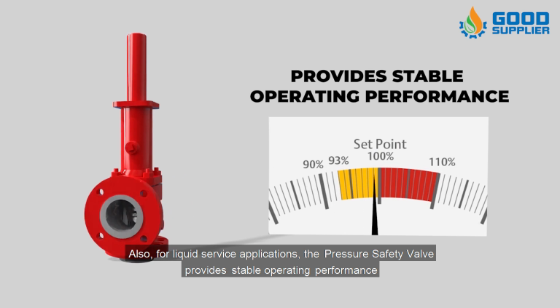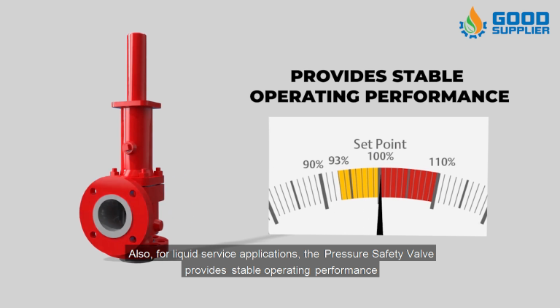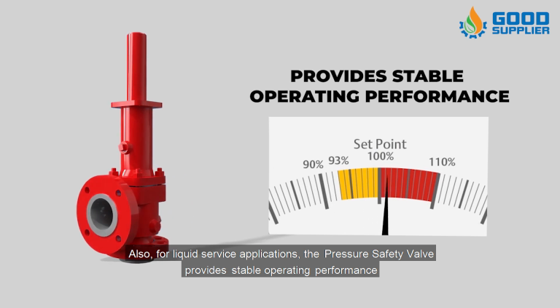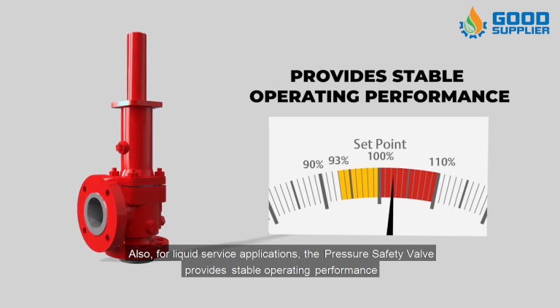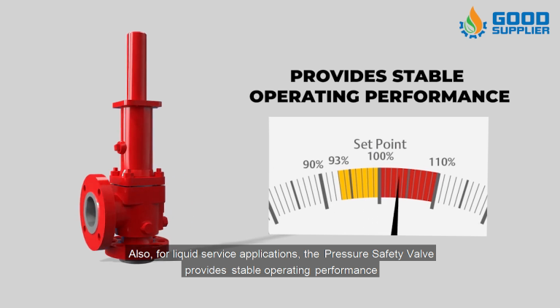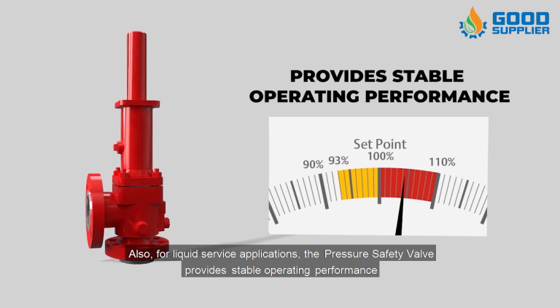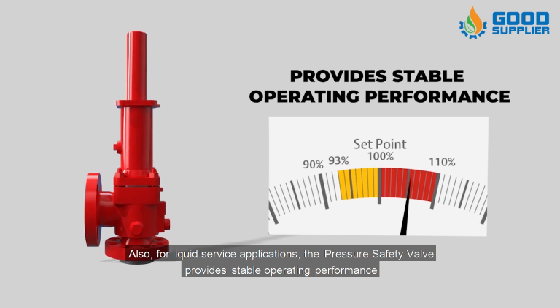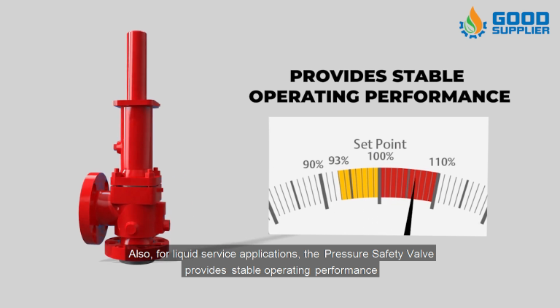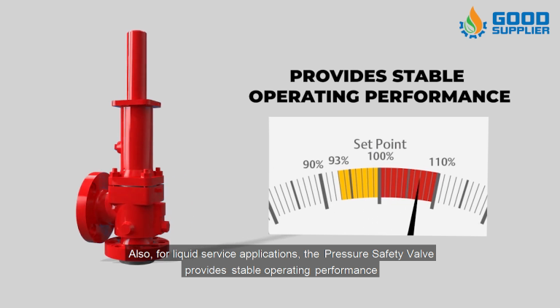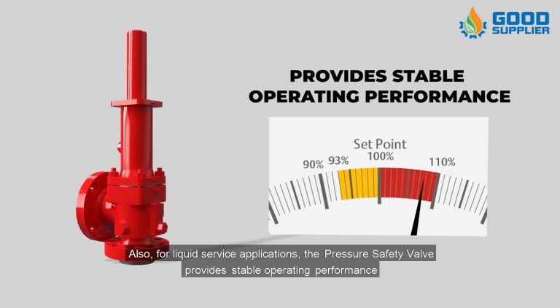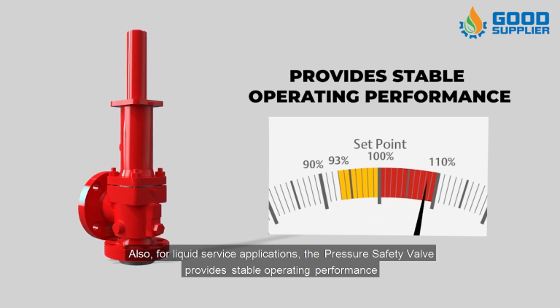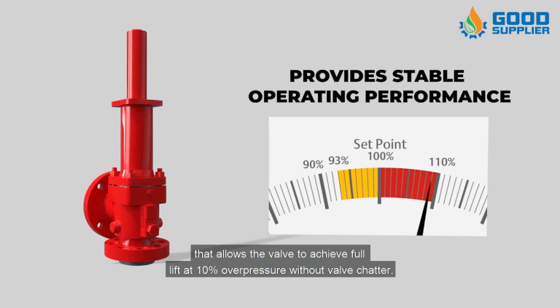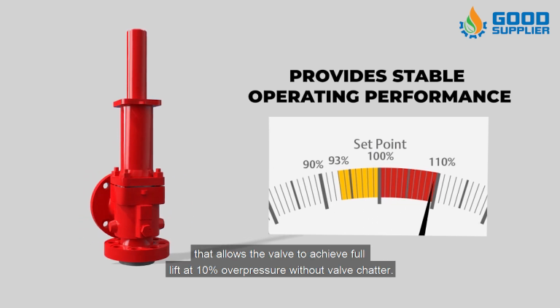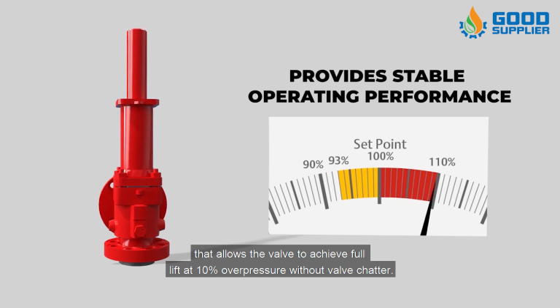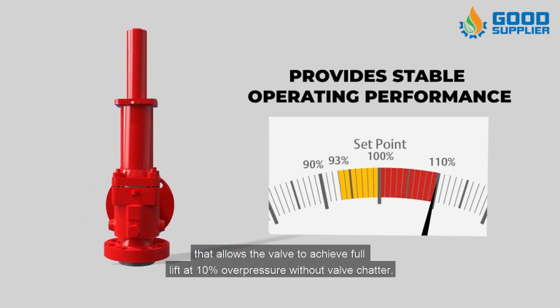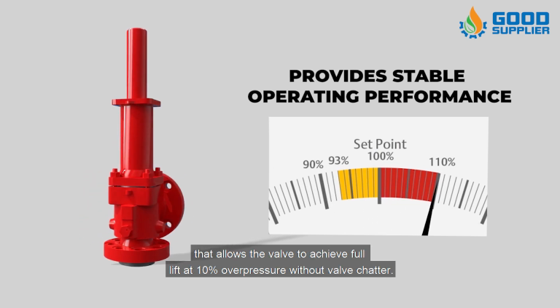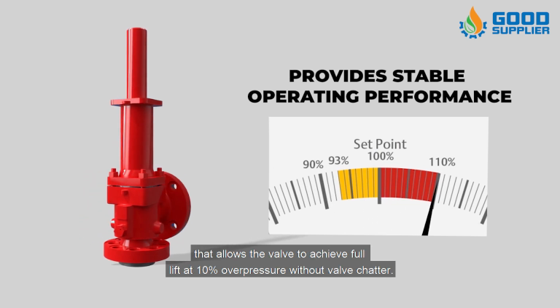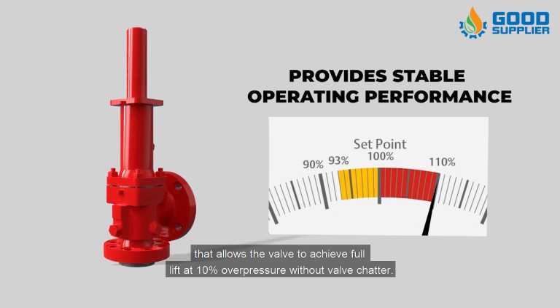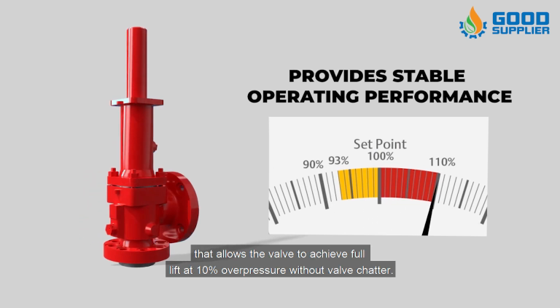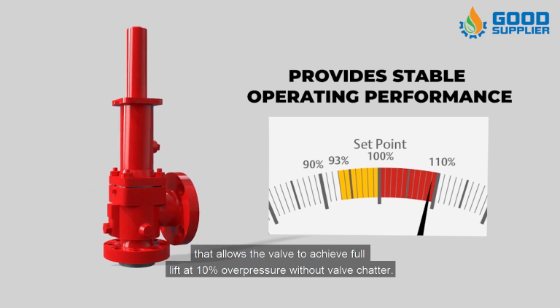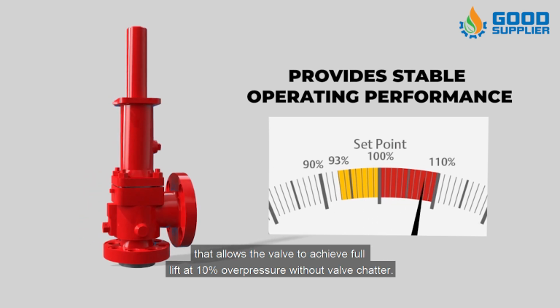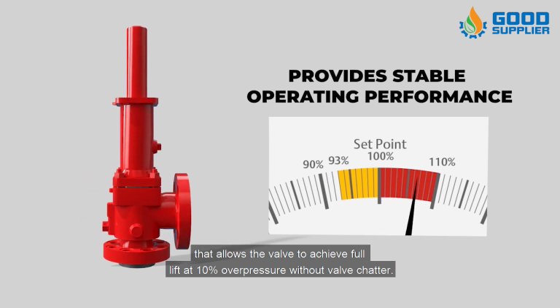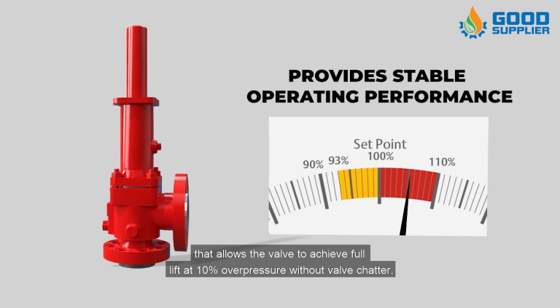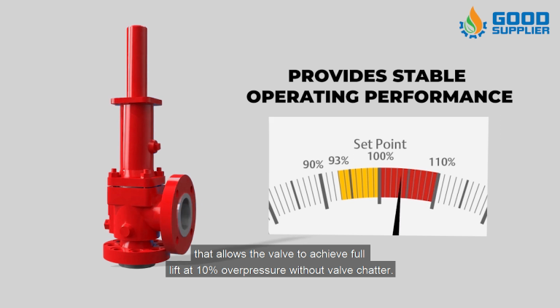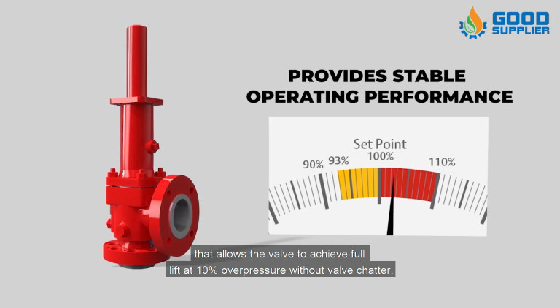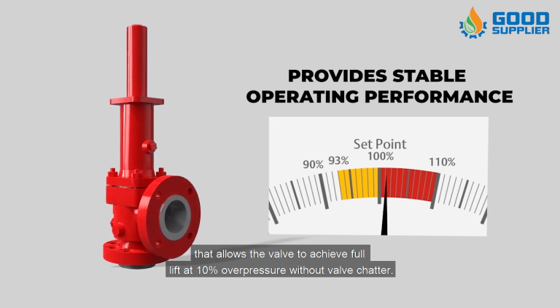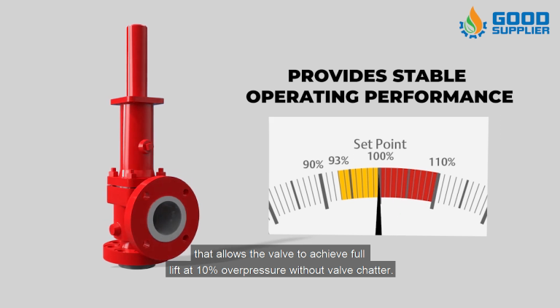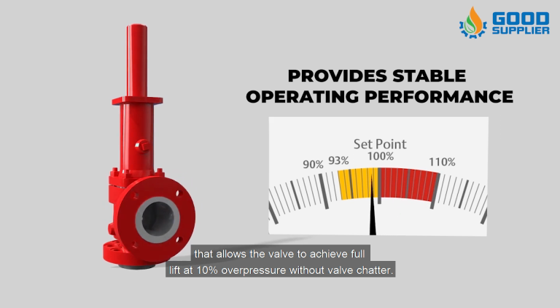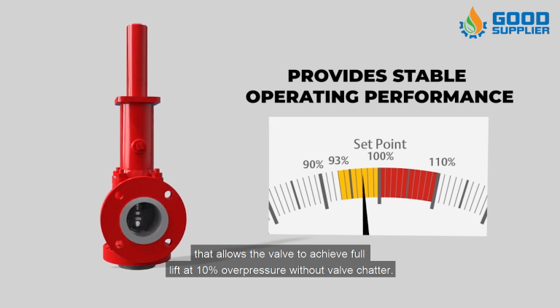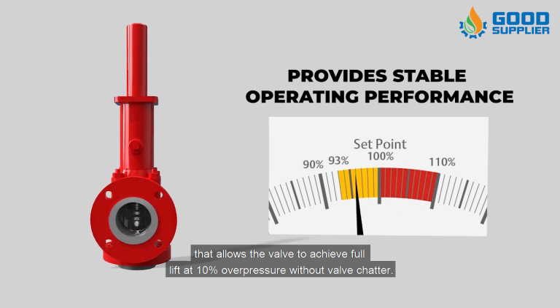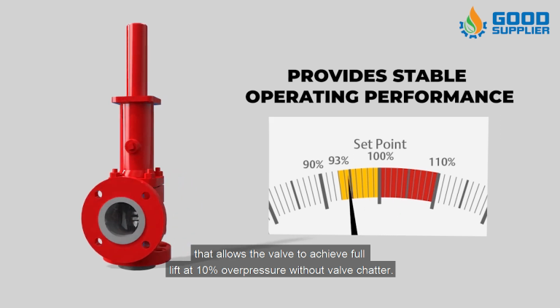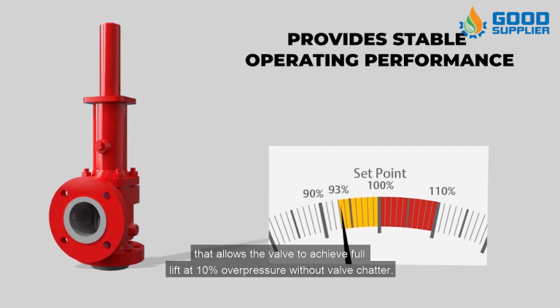The pressure safety valve provides stable operating performance that allows the valve to achieve full lift at 10 percent overpressure without valve chatter.